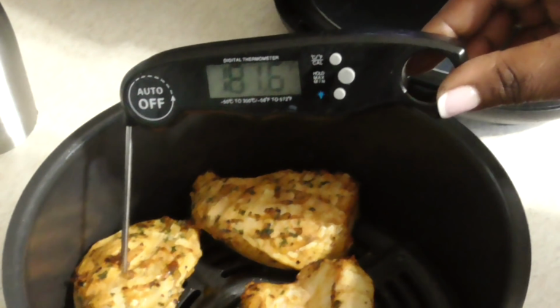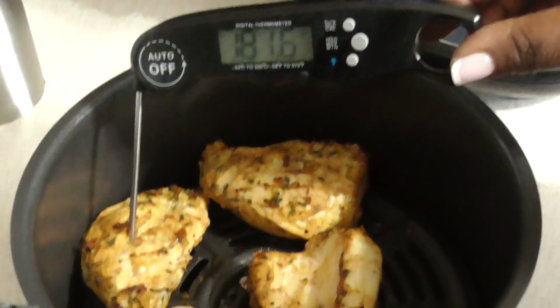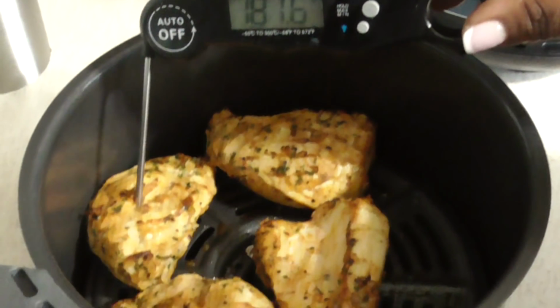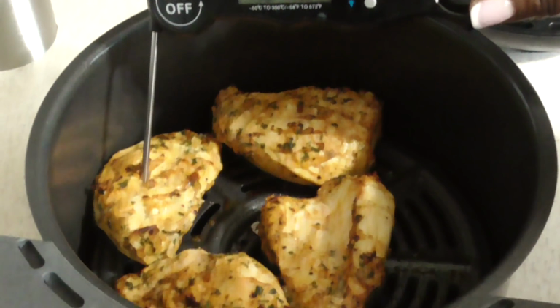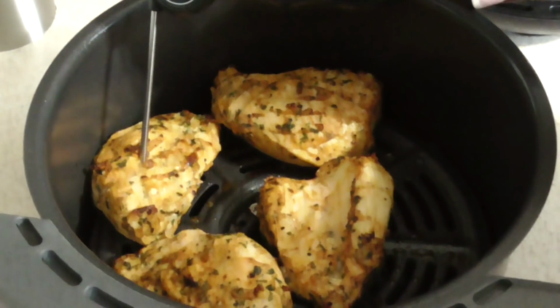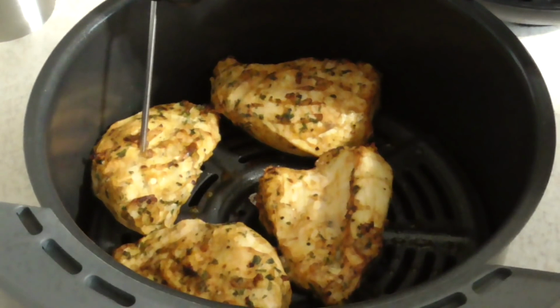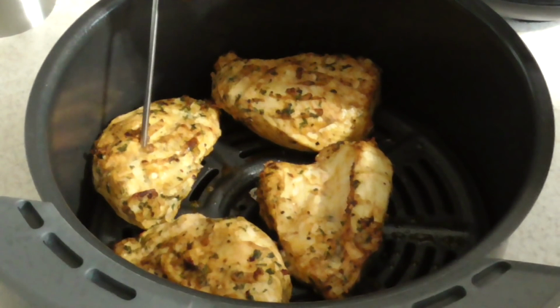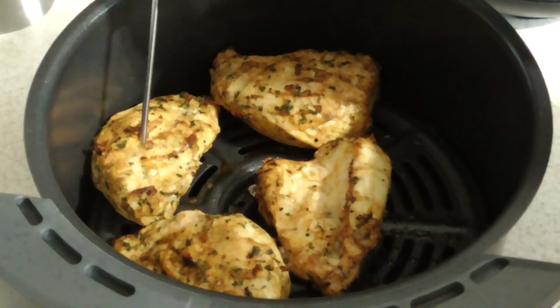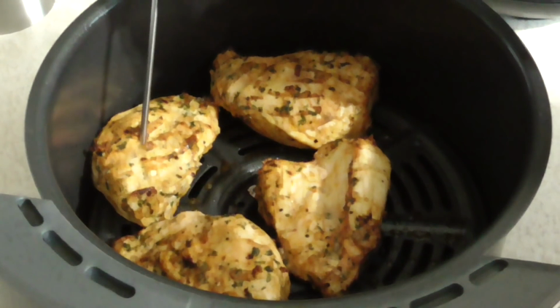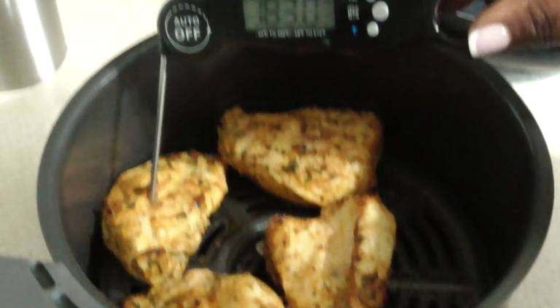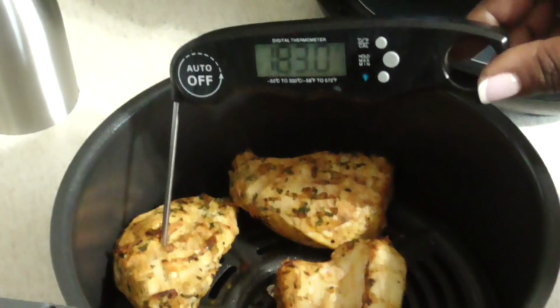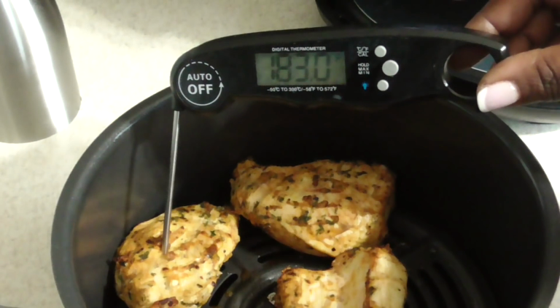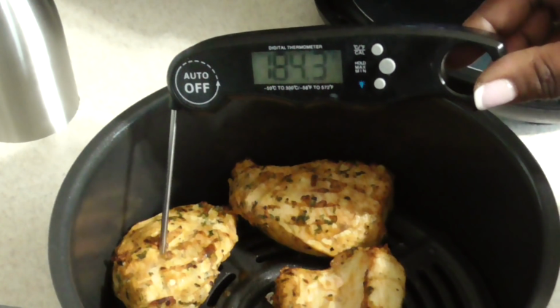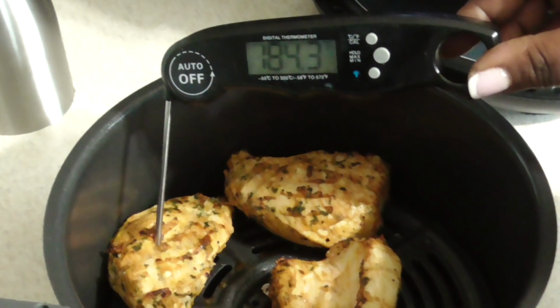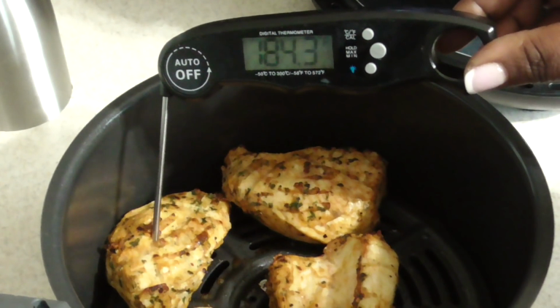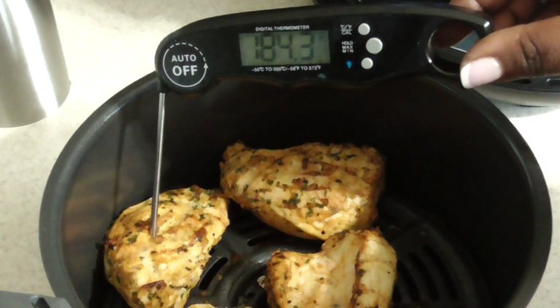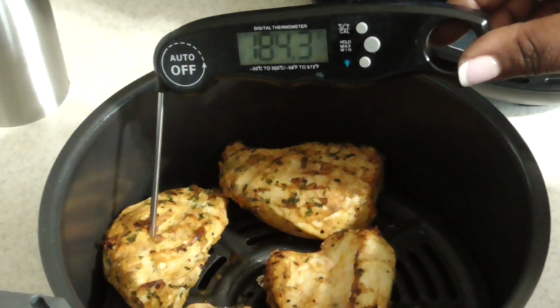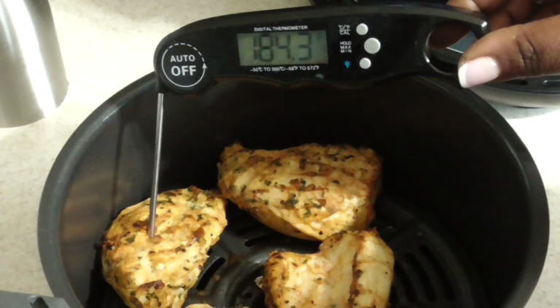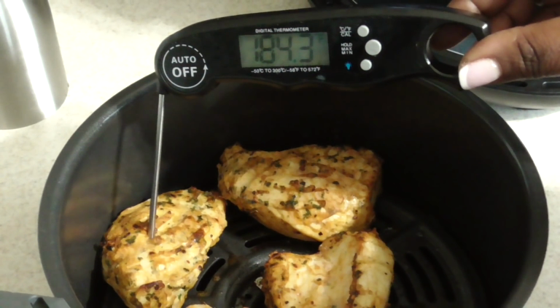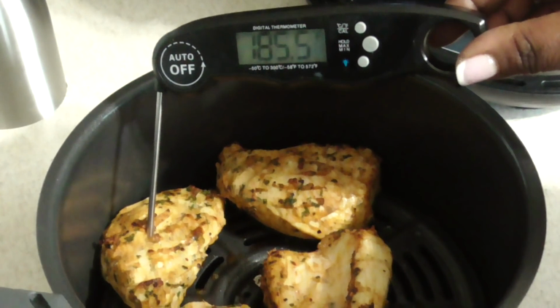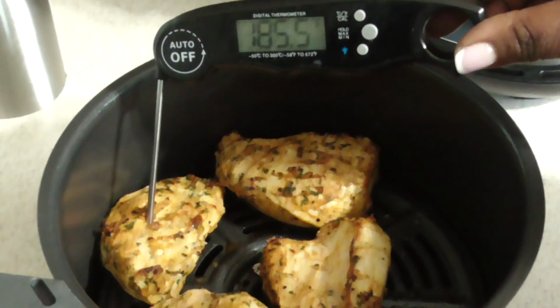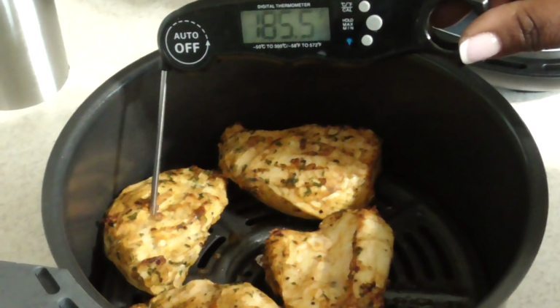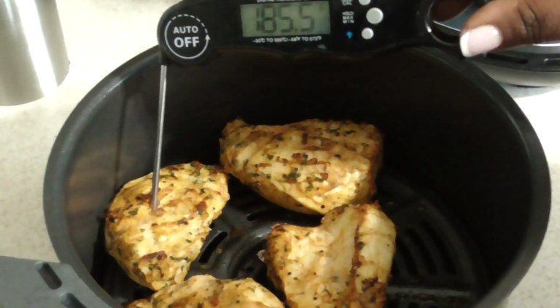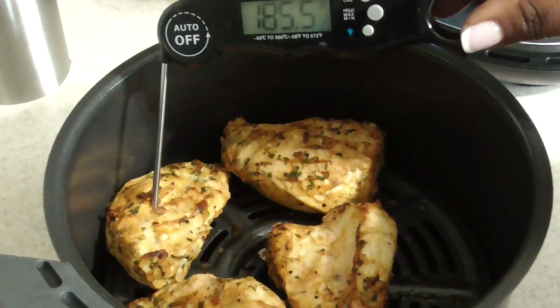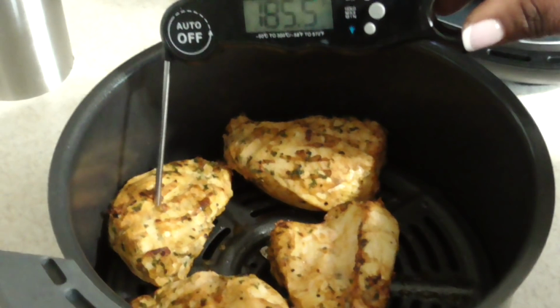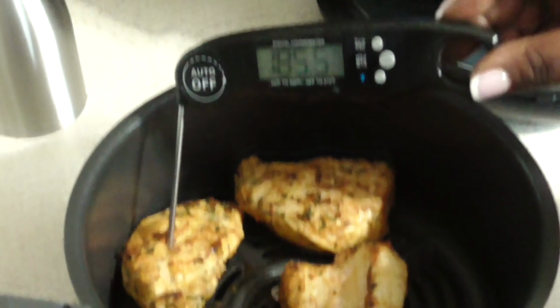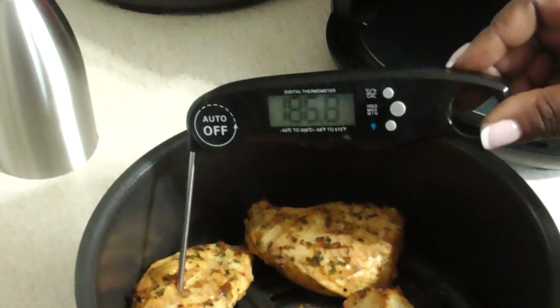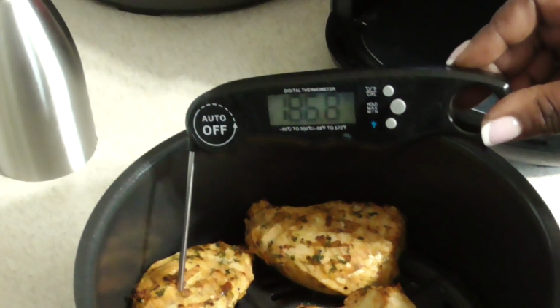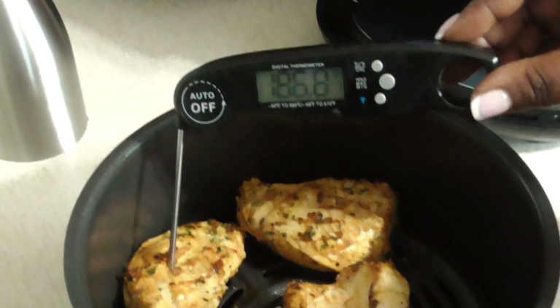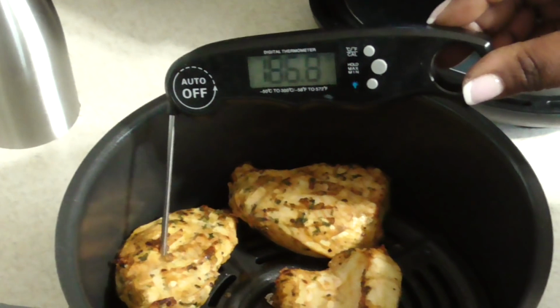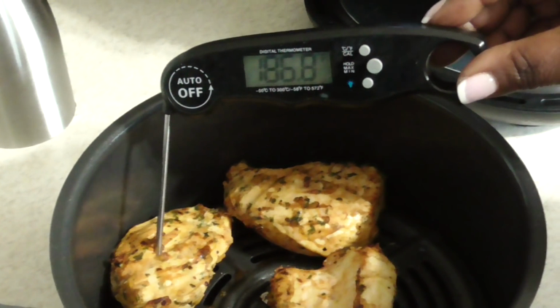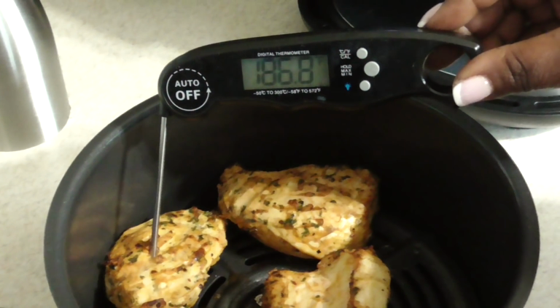All right guys, we did a total of 10 minutes and we are done. Look at that — nice, they're beautiful. Beautiful cutlets.